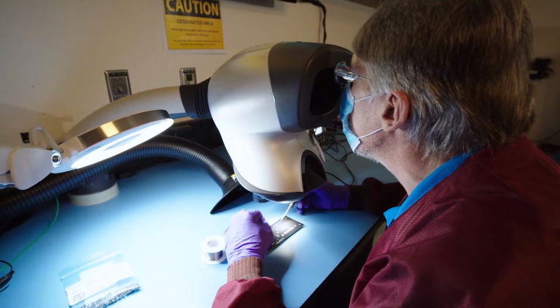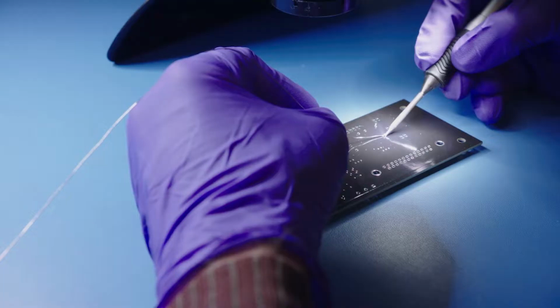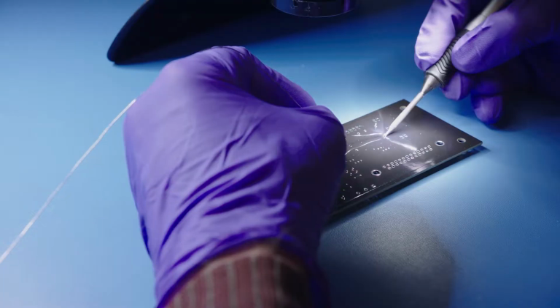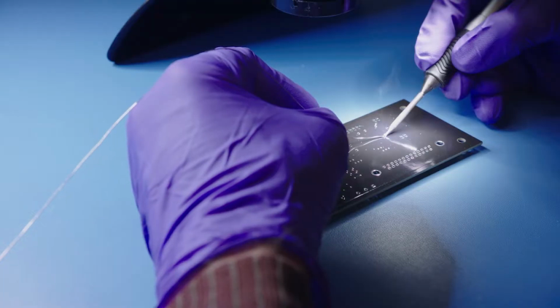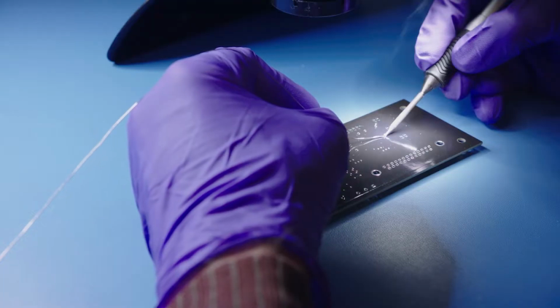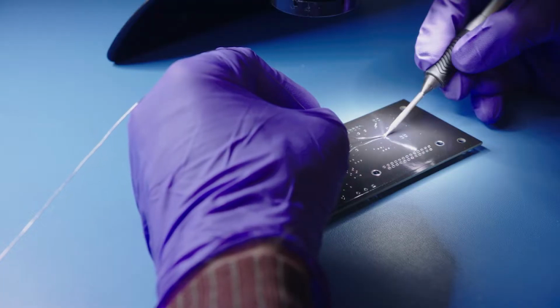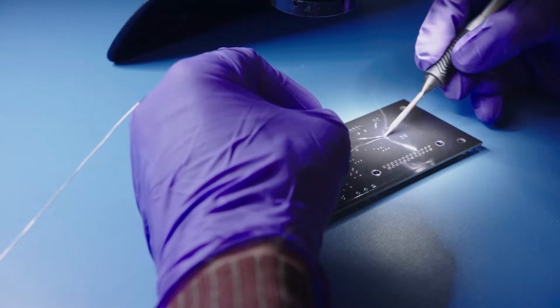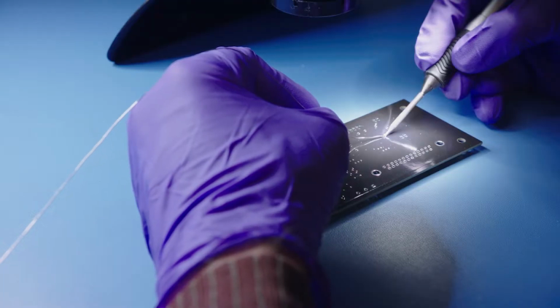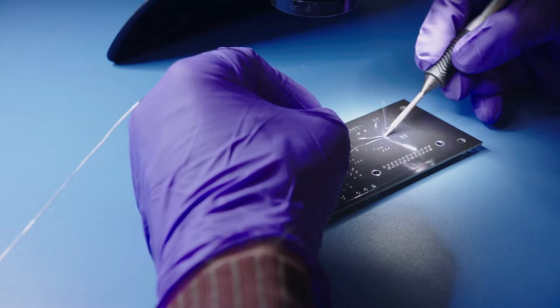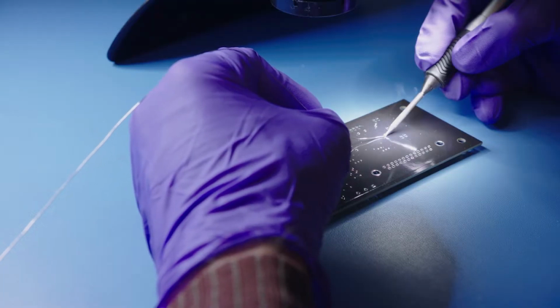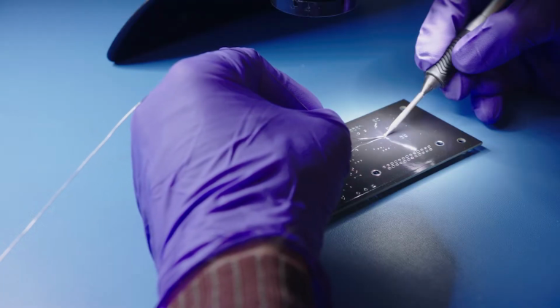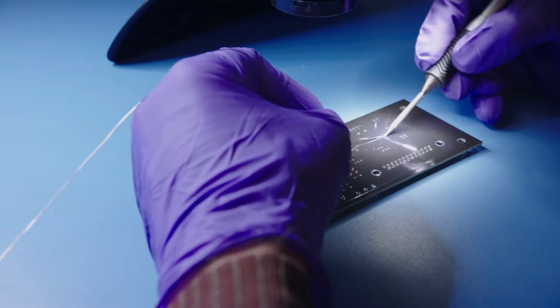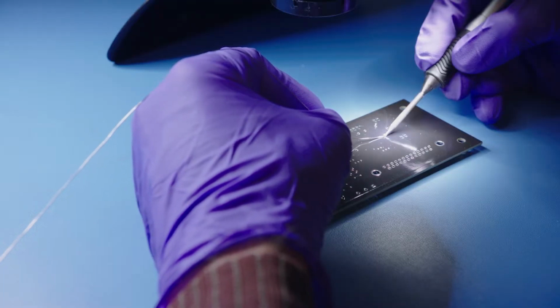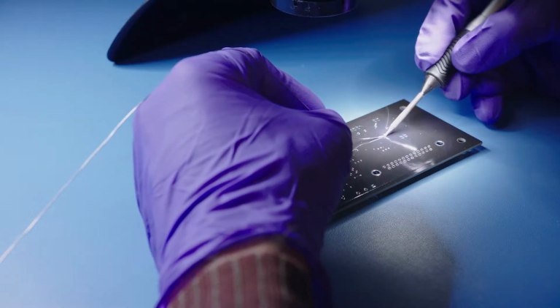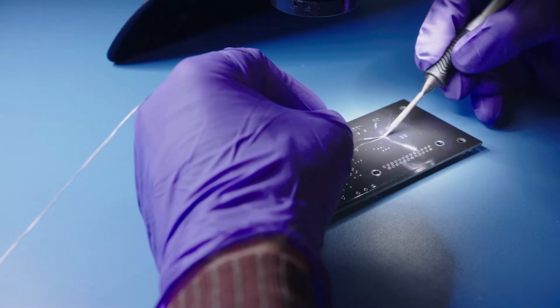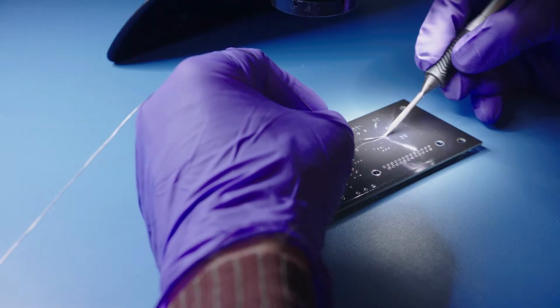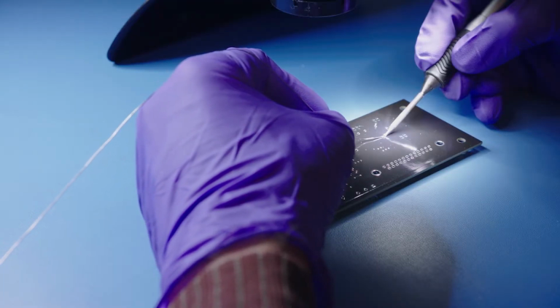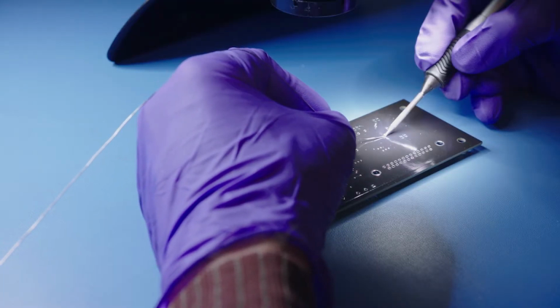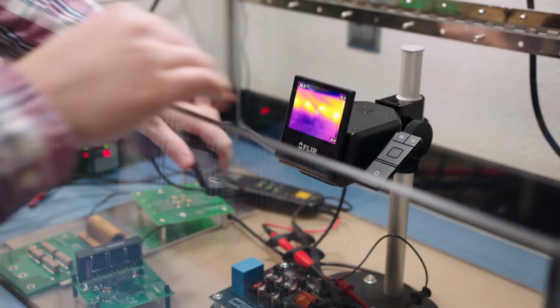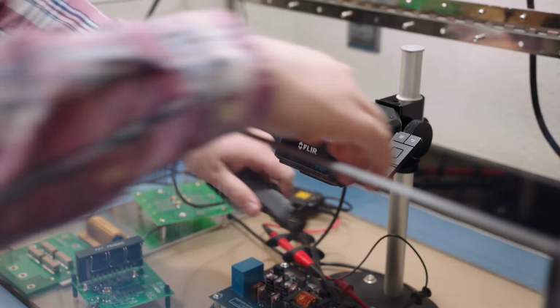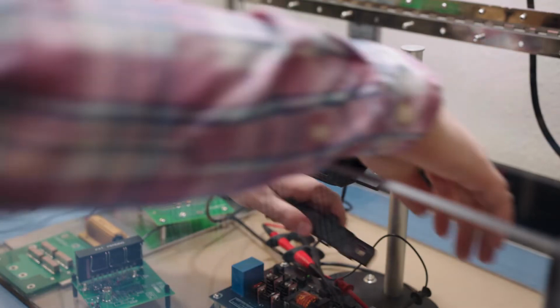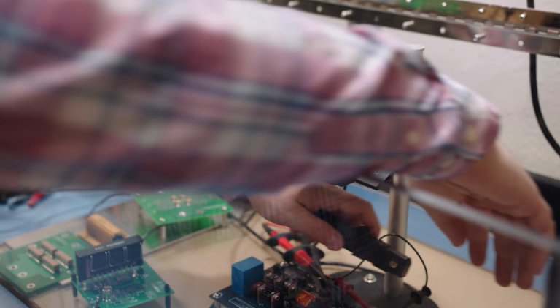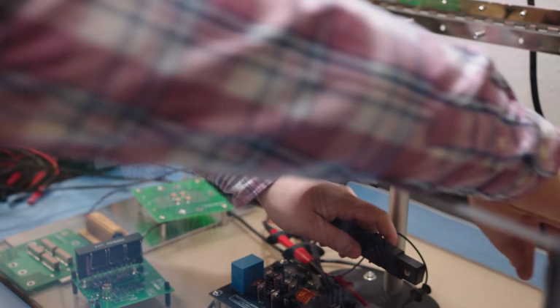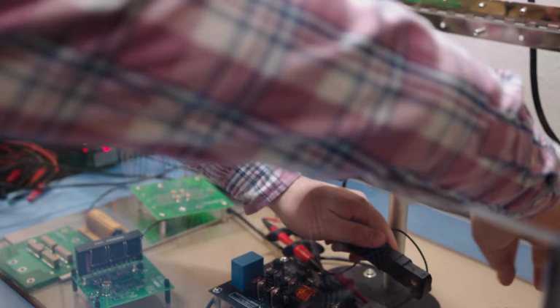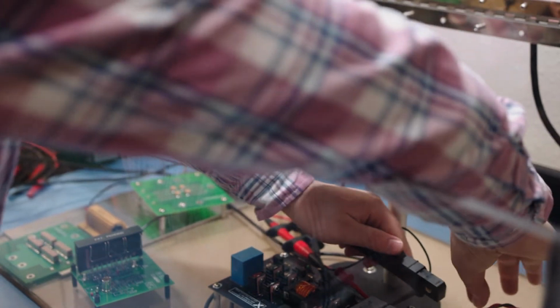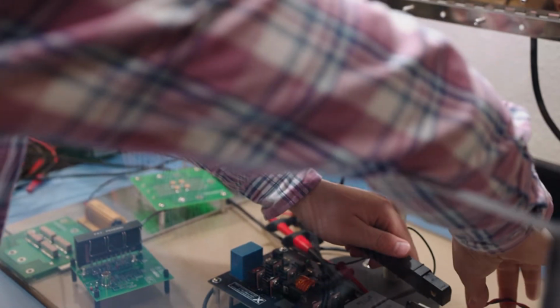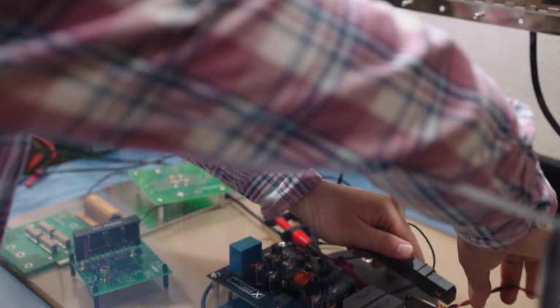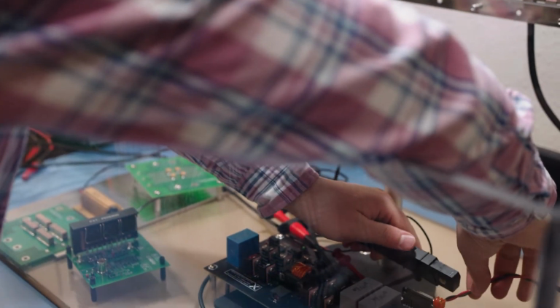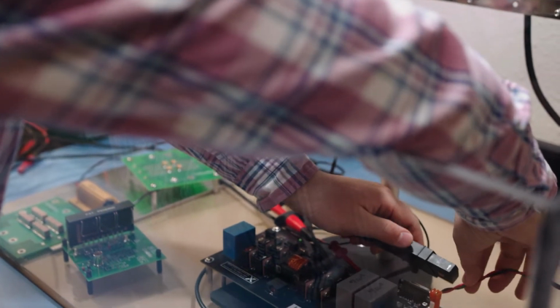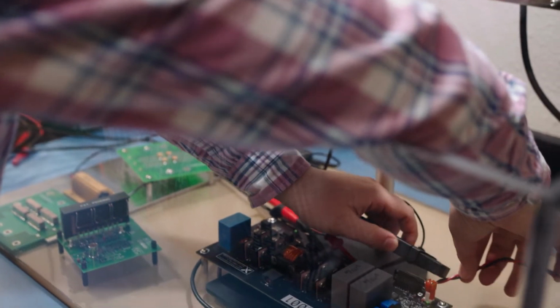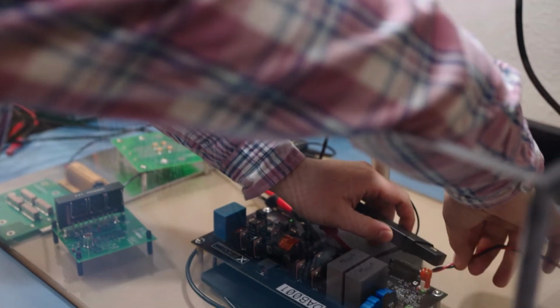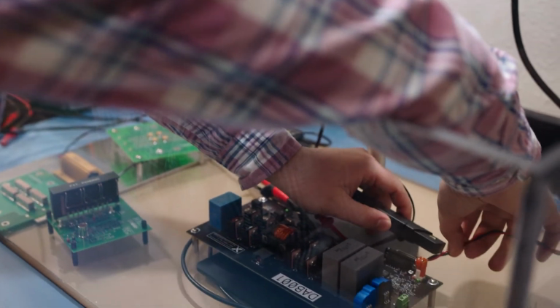Rapid prototyping capabilities streamline the process of power converter design and implementation.